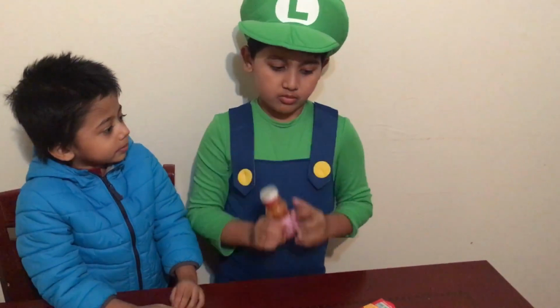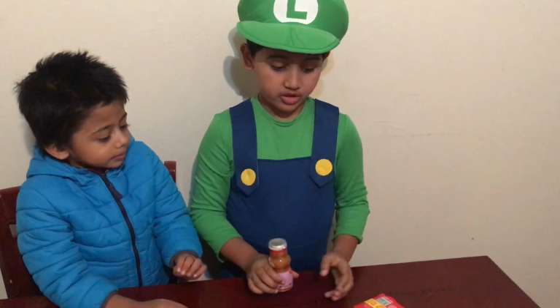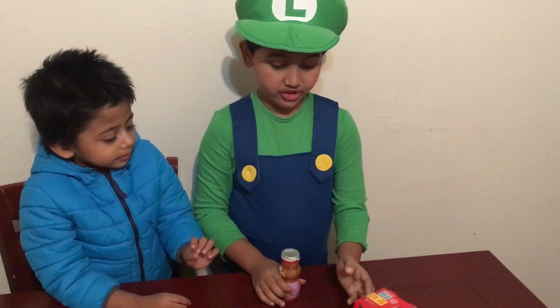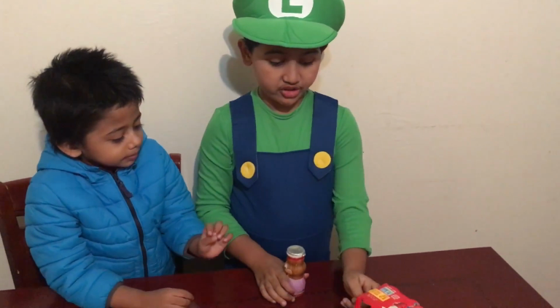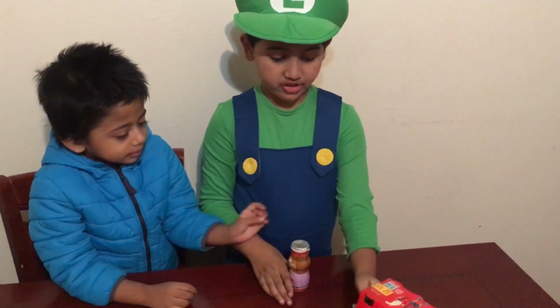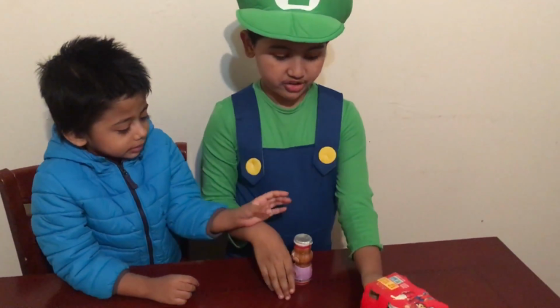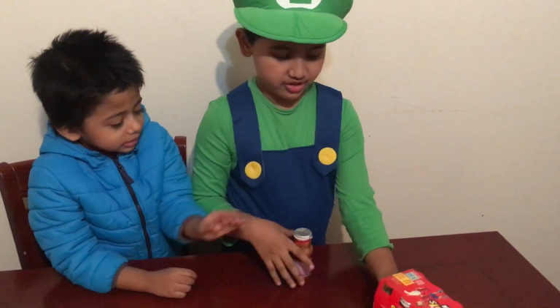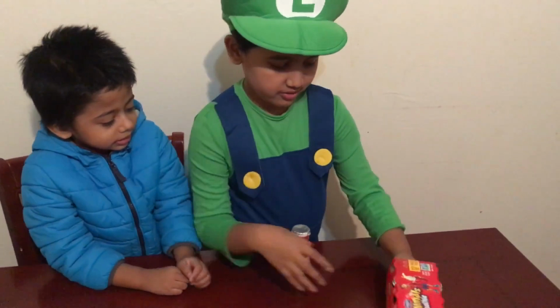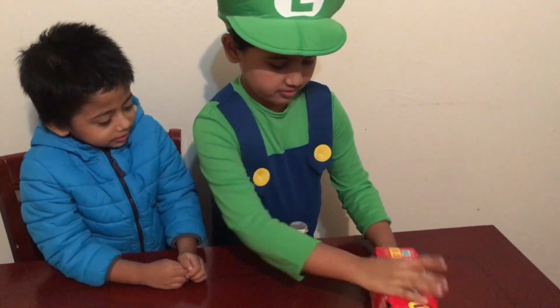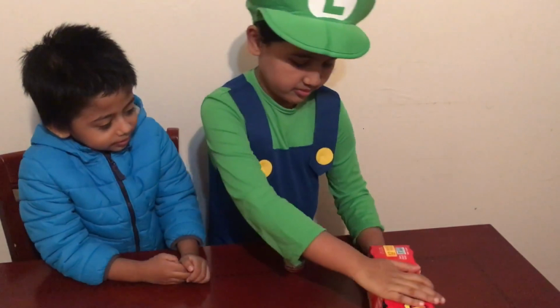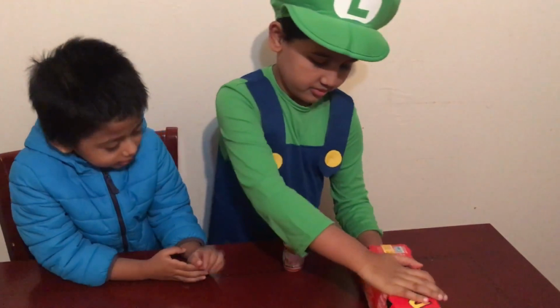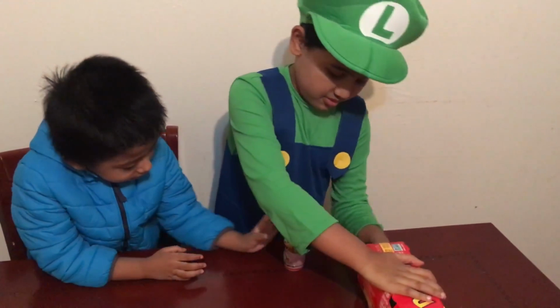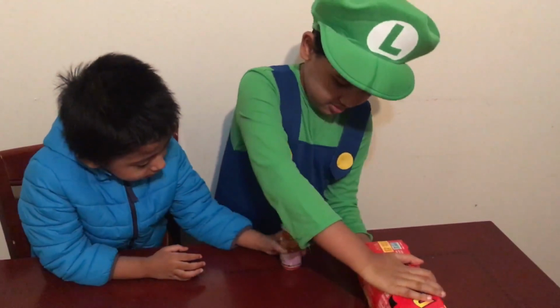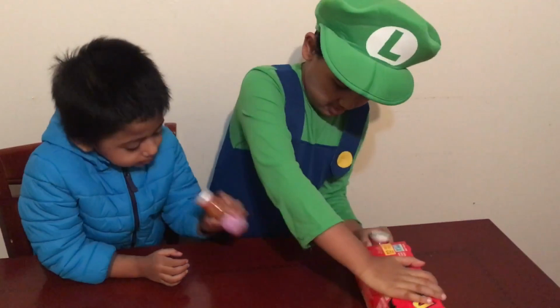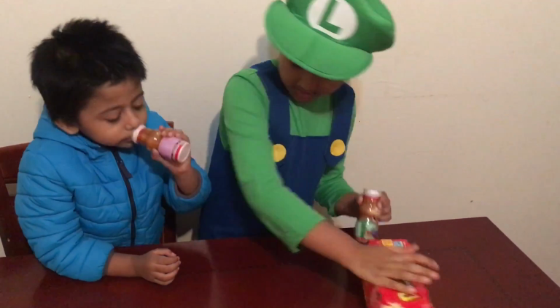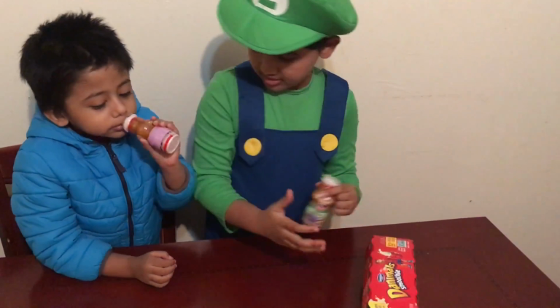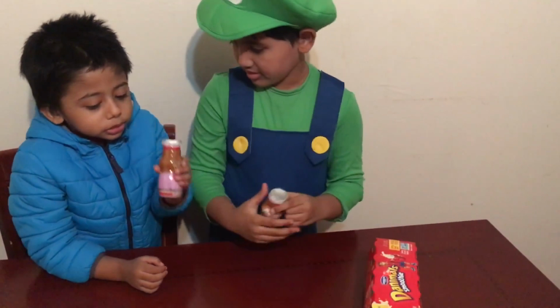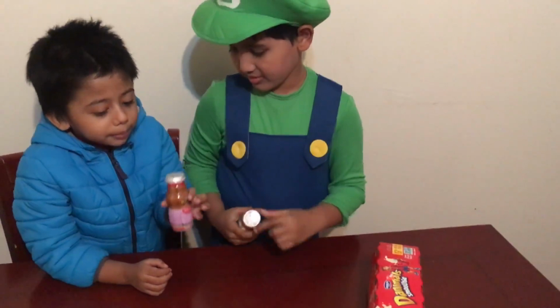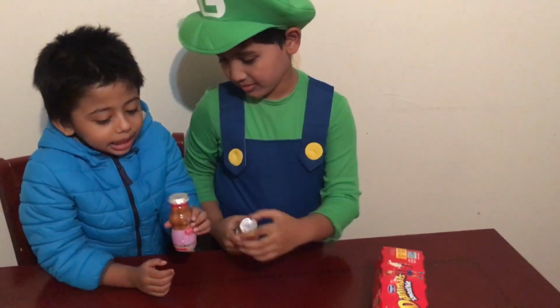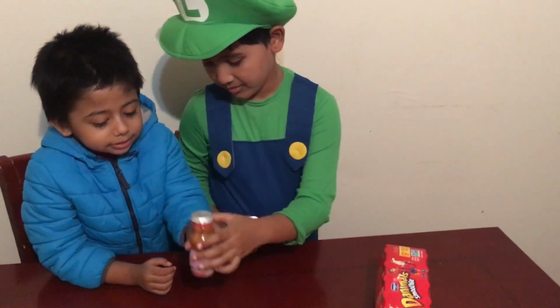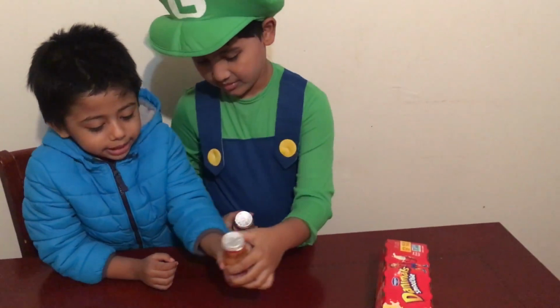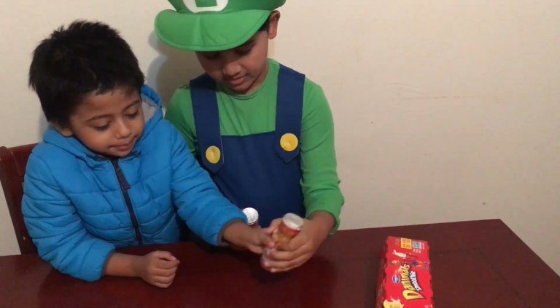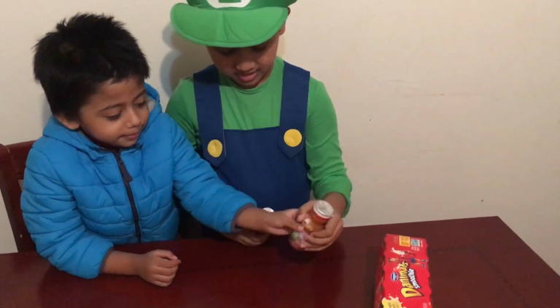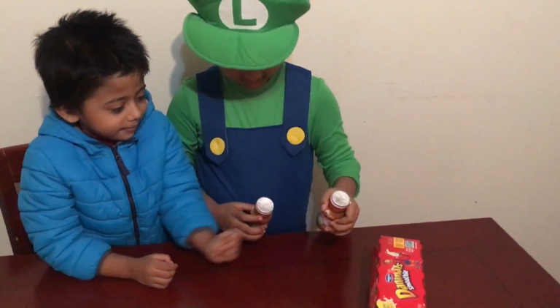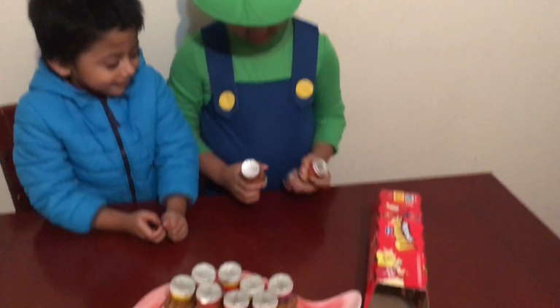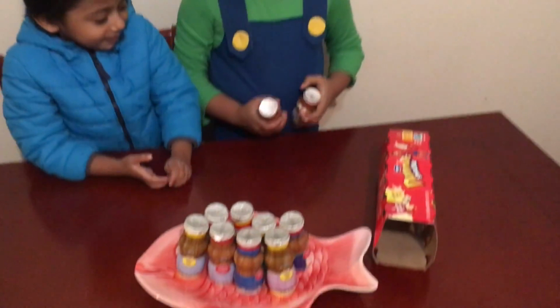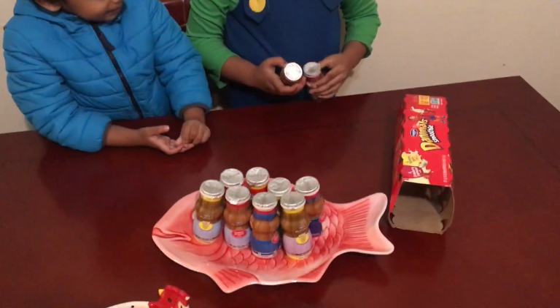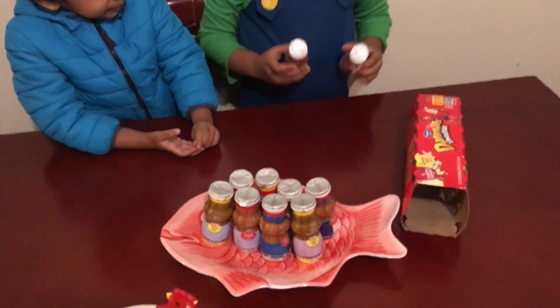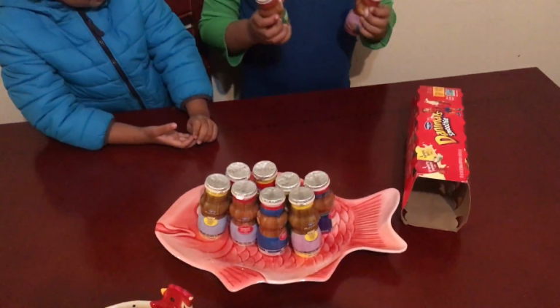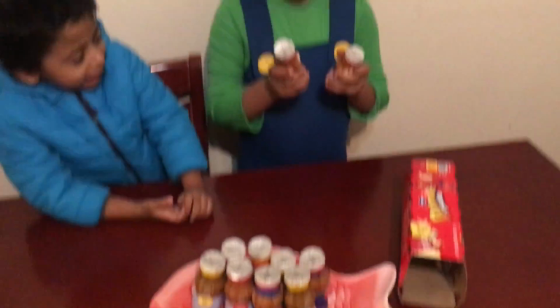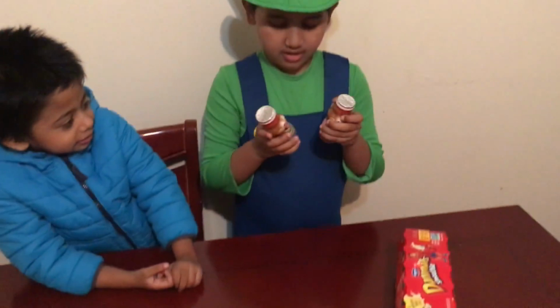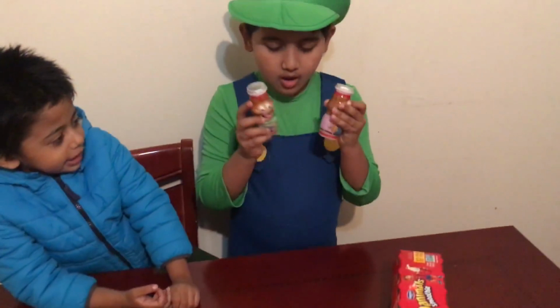Good. Mmm, strawberry ice cream. Strawberry ice cream.